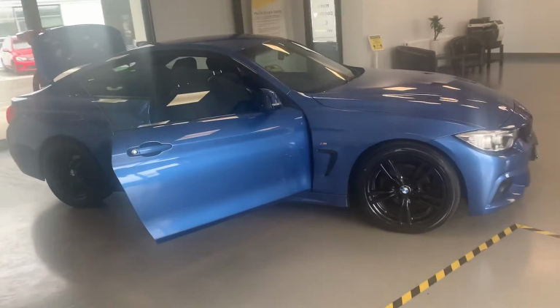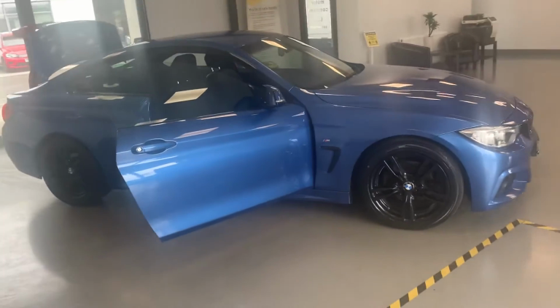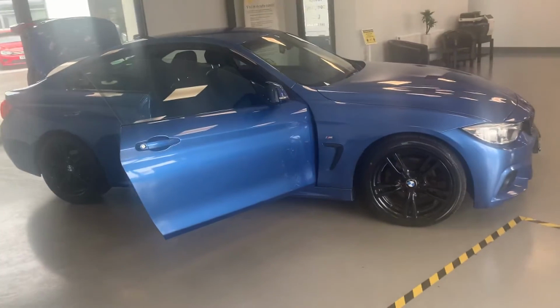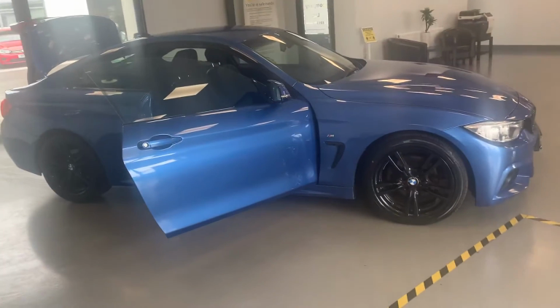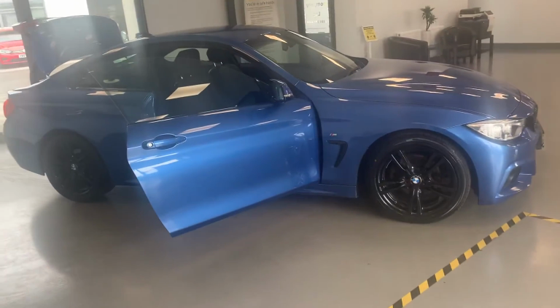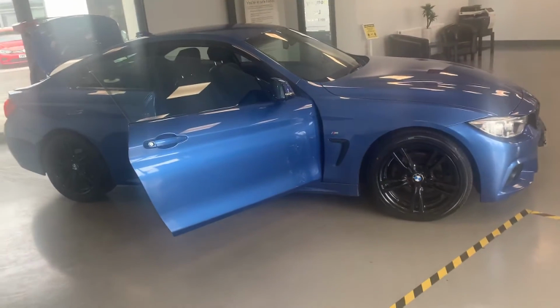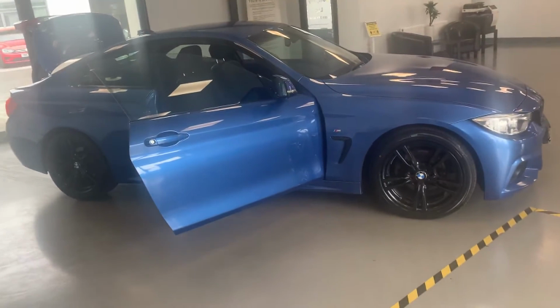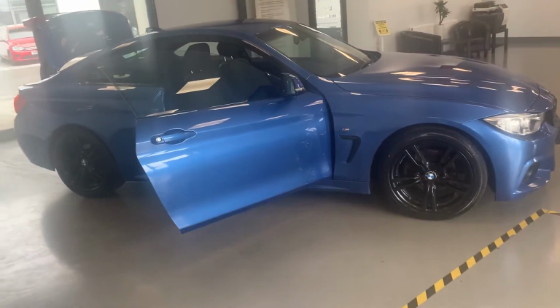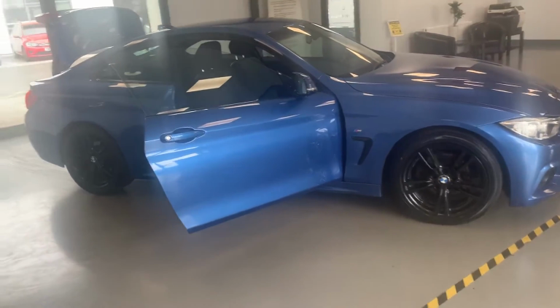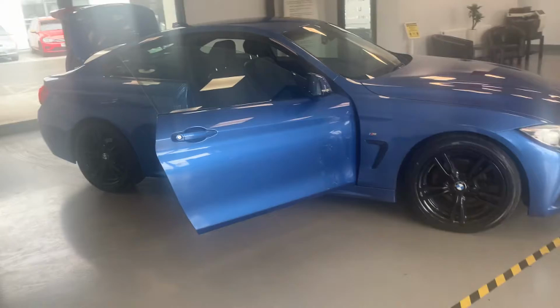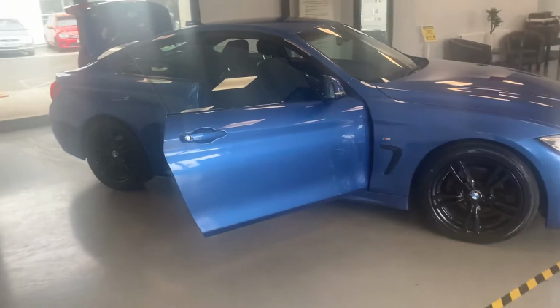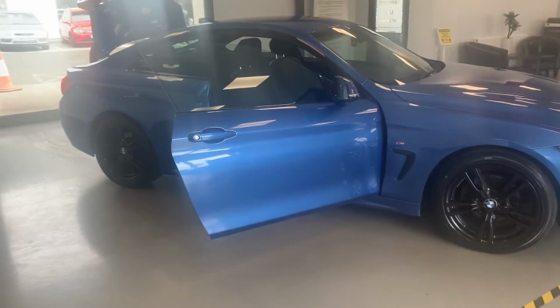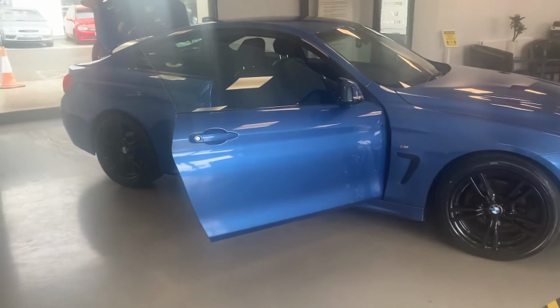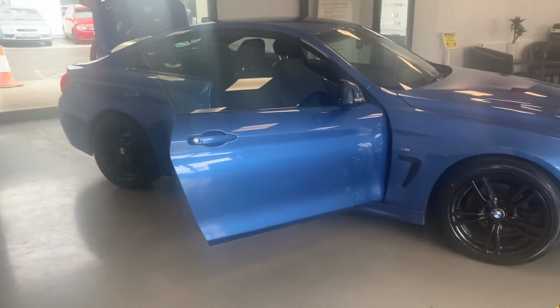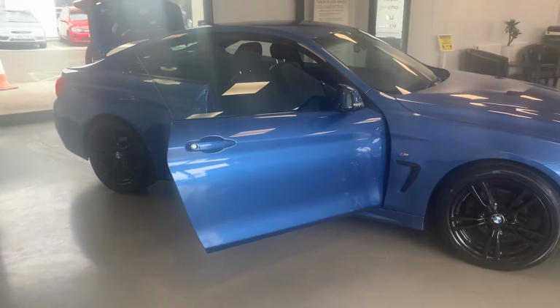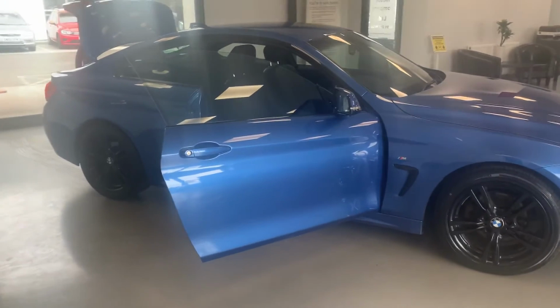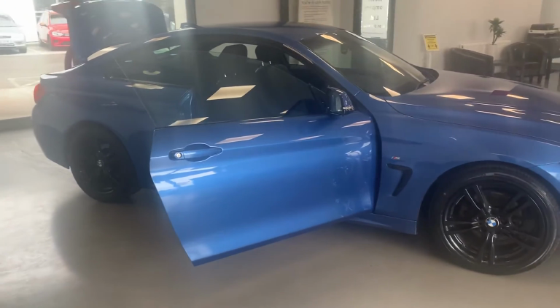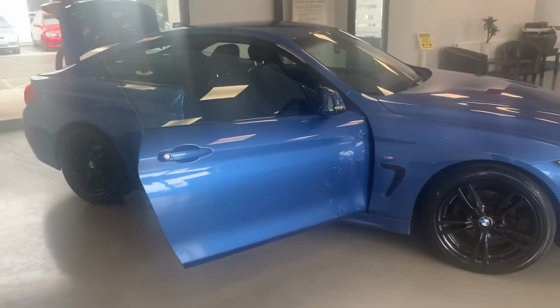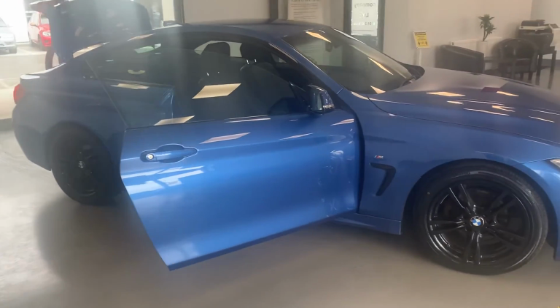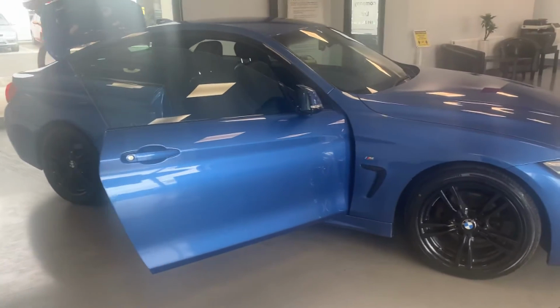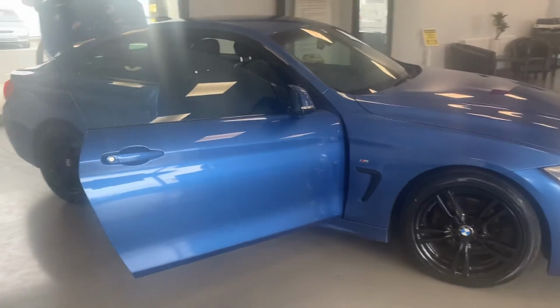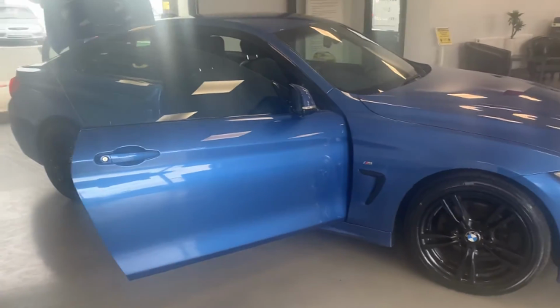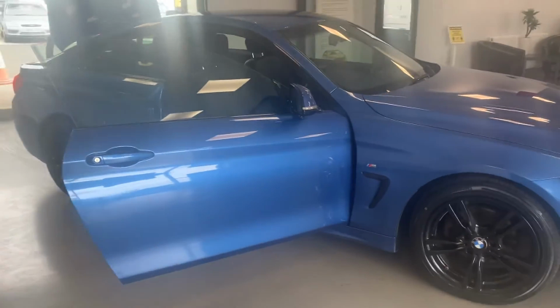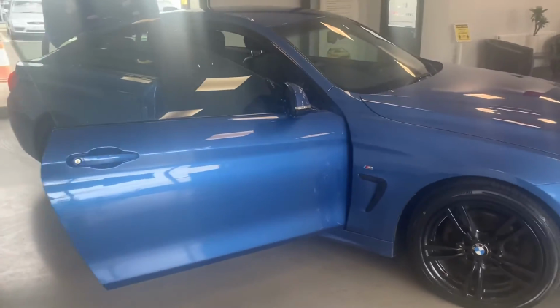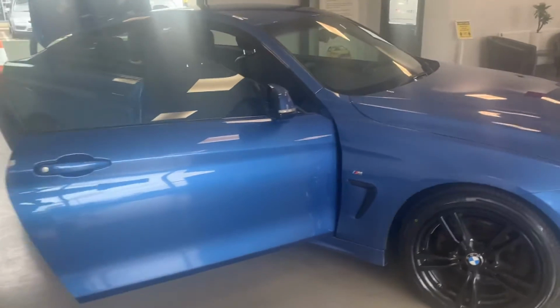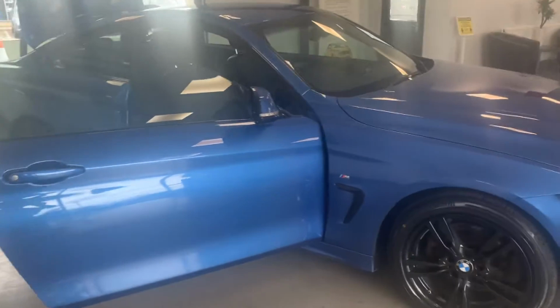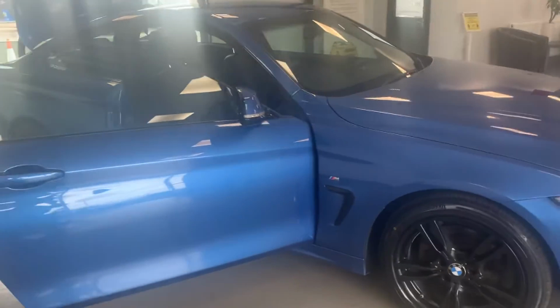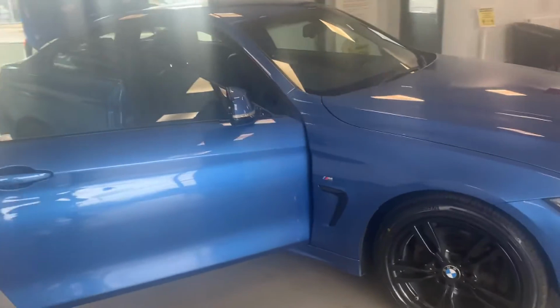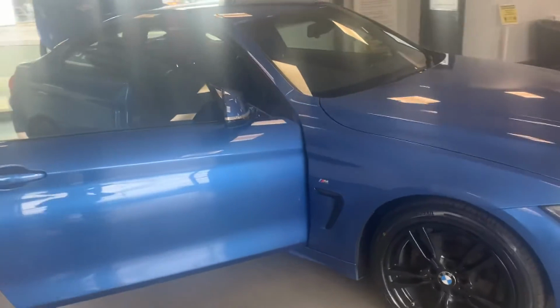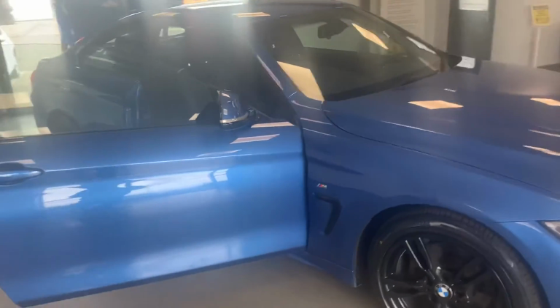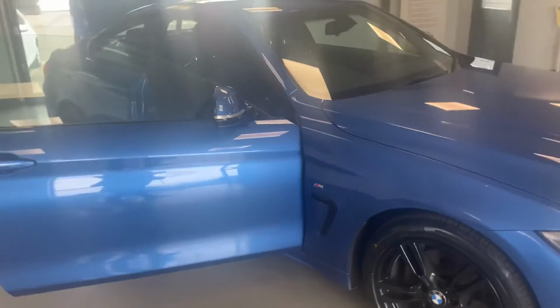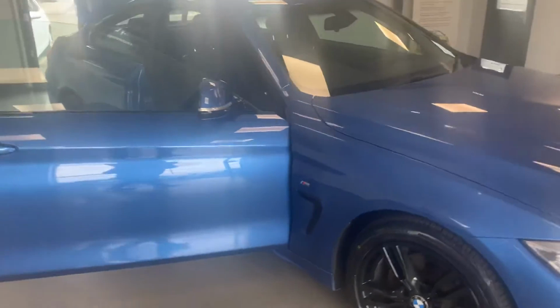It is exceptional. What a lovely colour — Estoril Blue. I'll take you around the car.